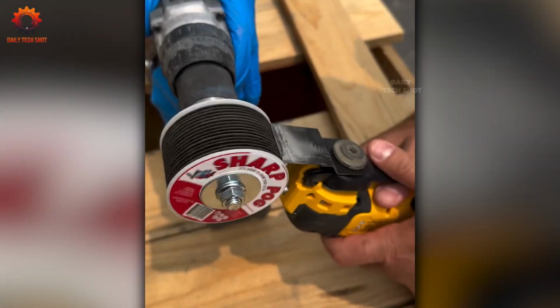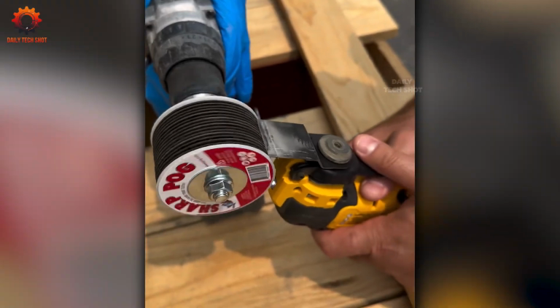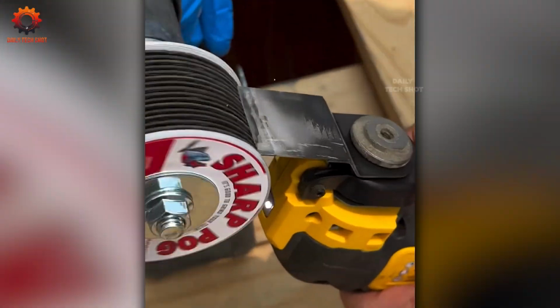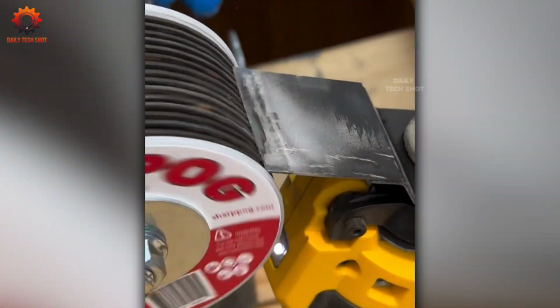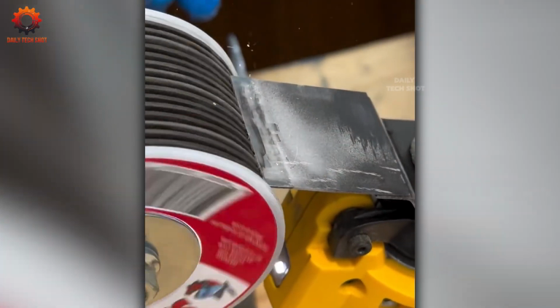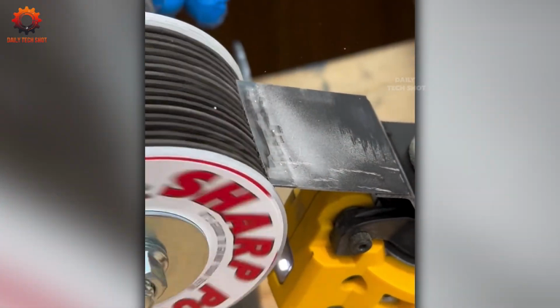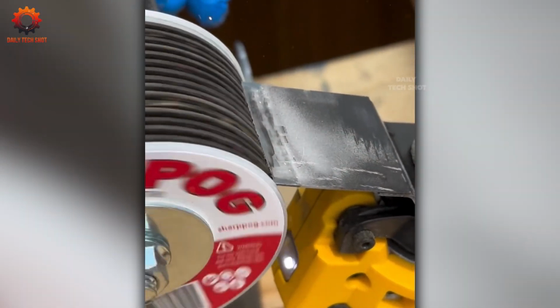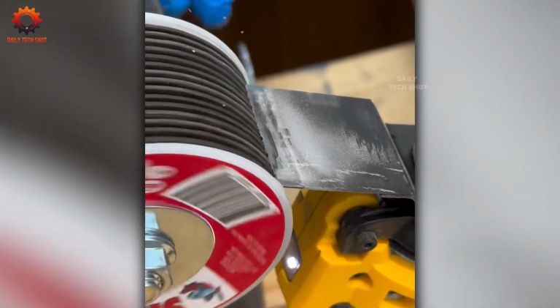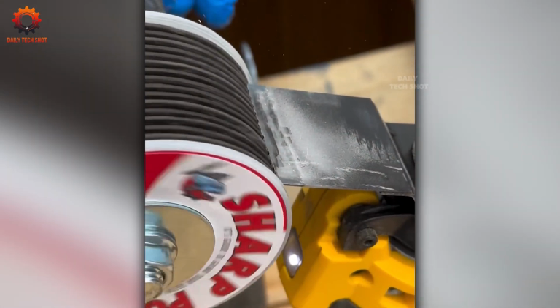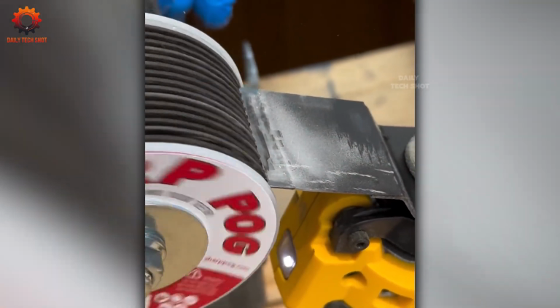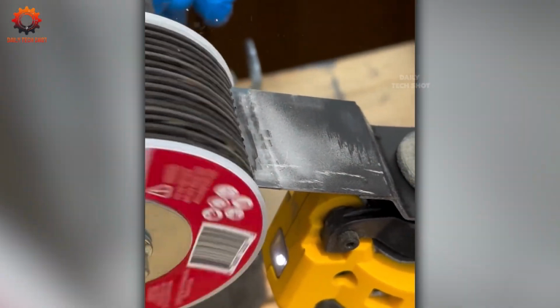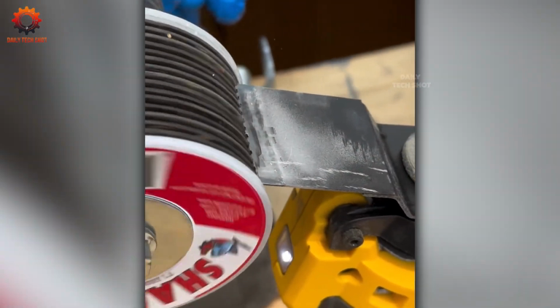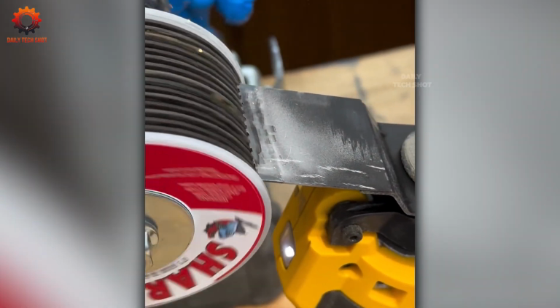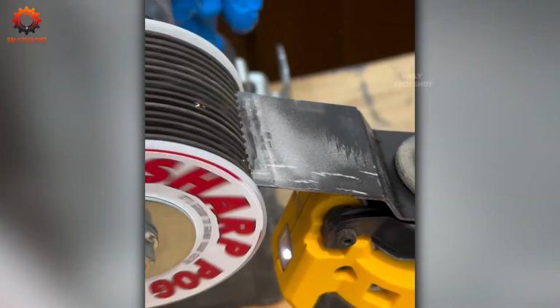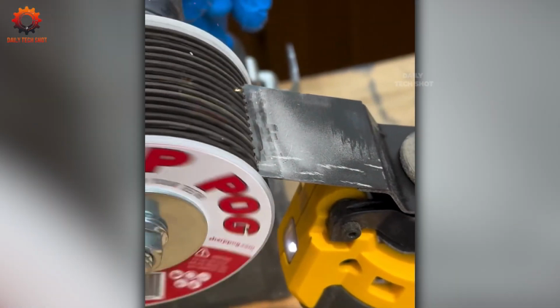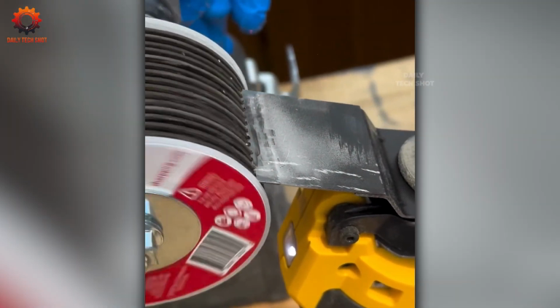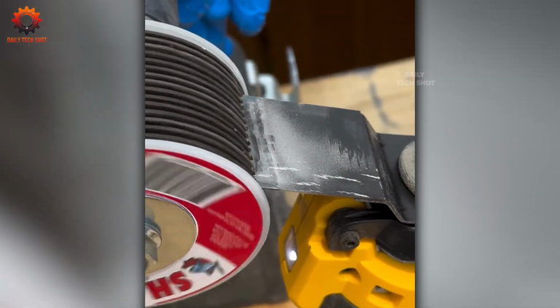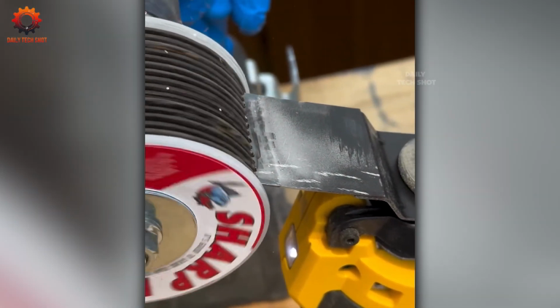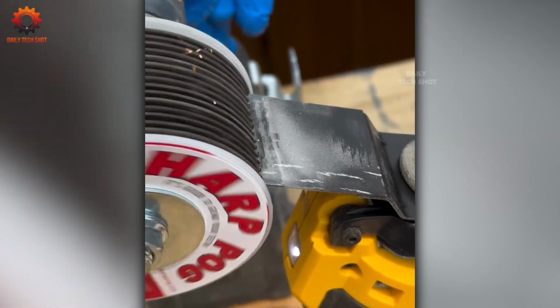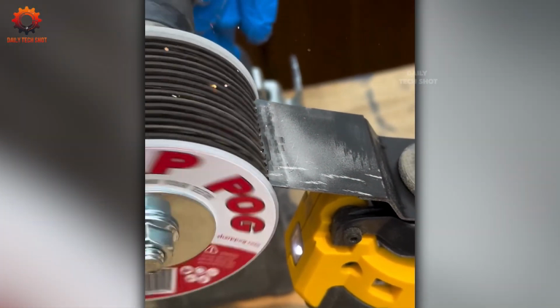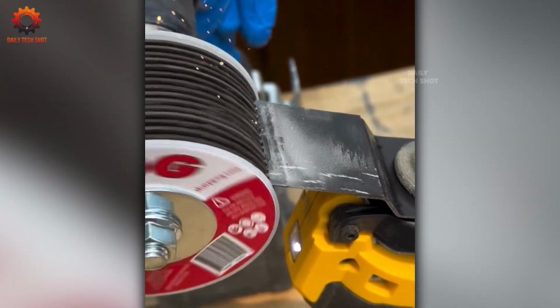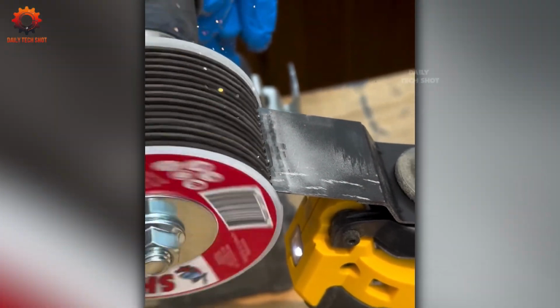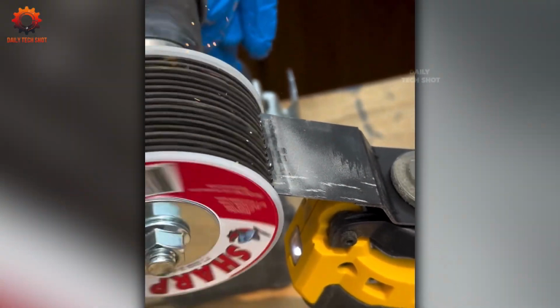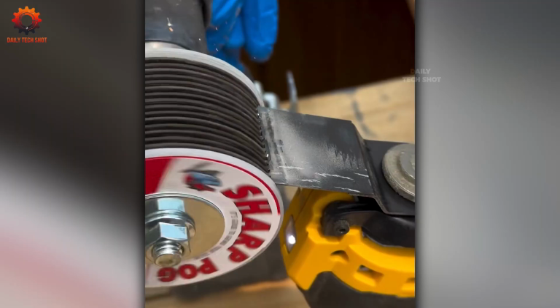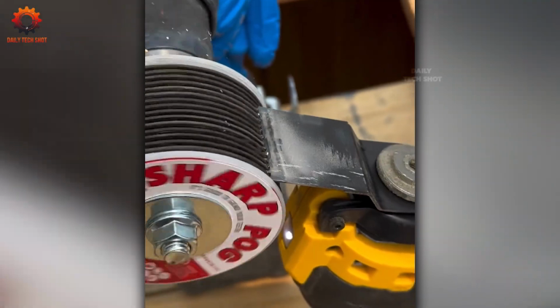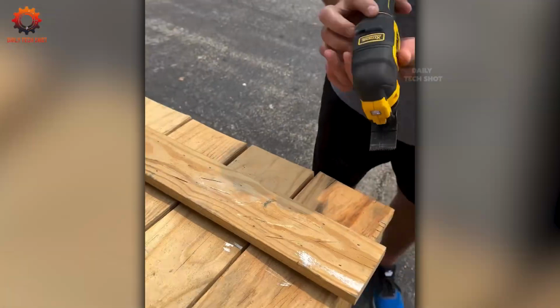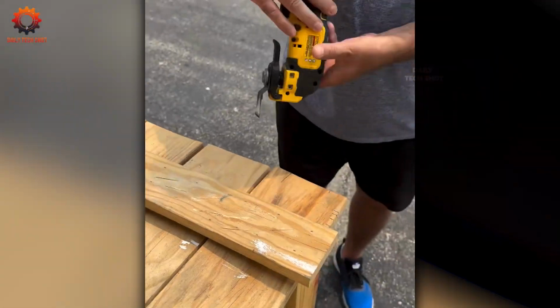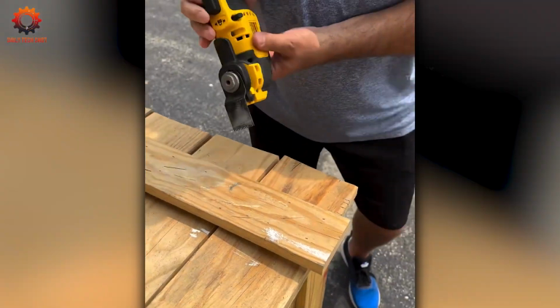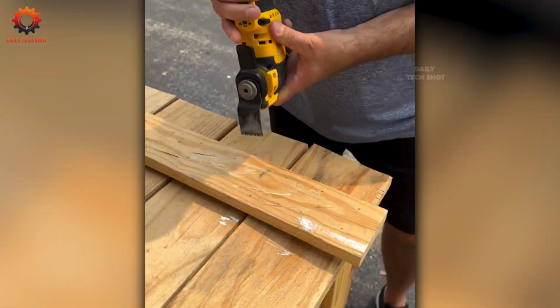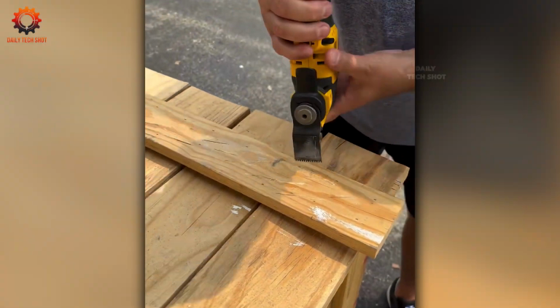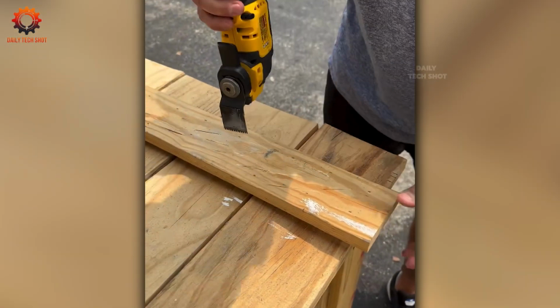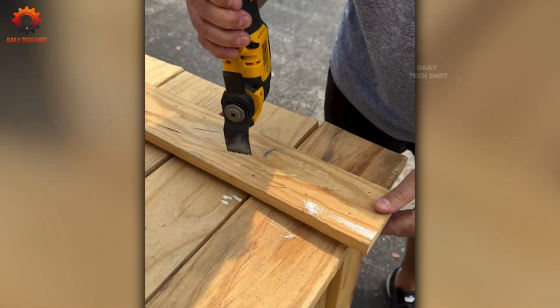Sharpening just got fun. This tool works fast, feels smooth, and brings your blades back to life without the hassle.